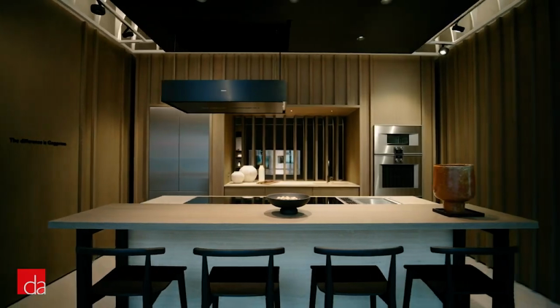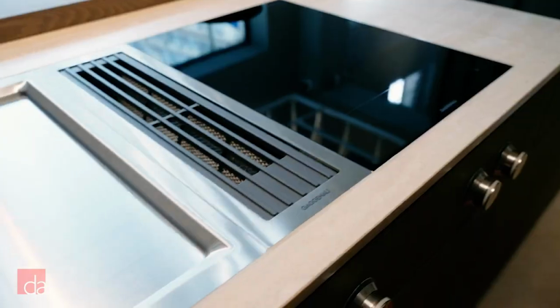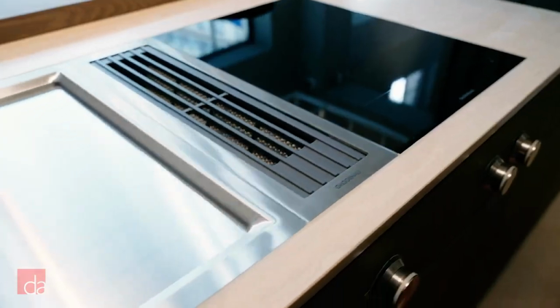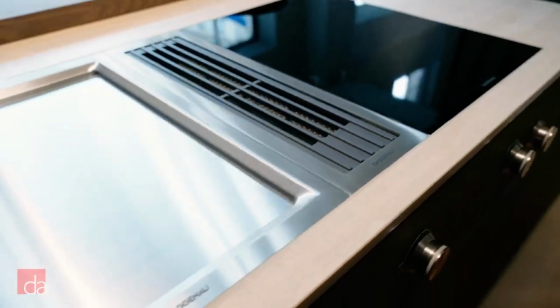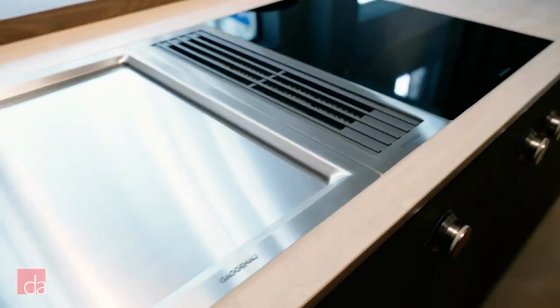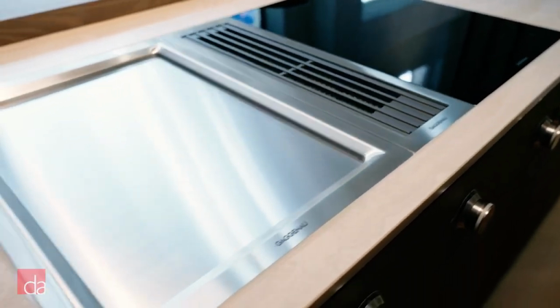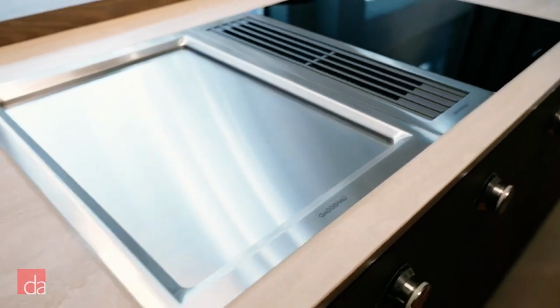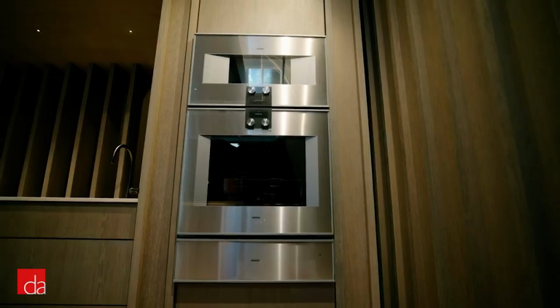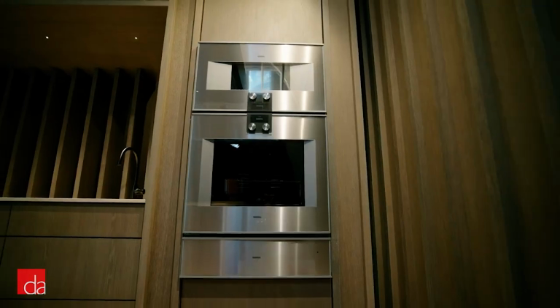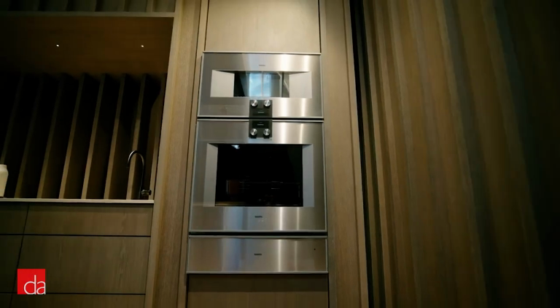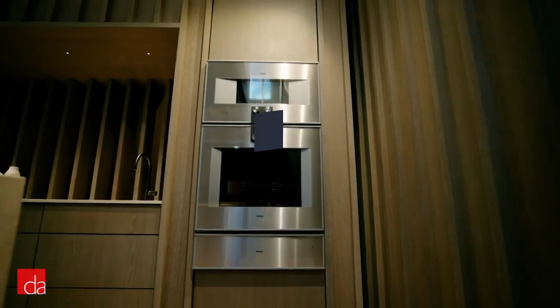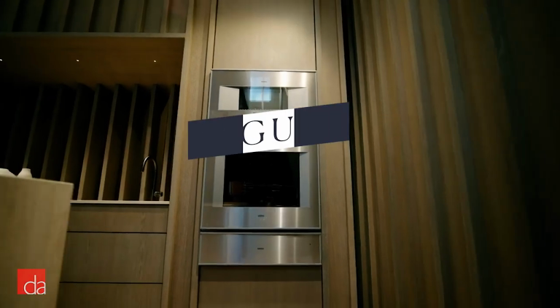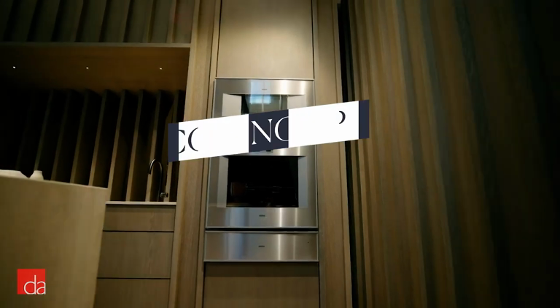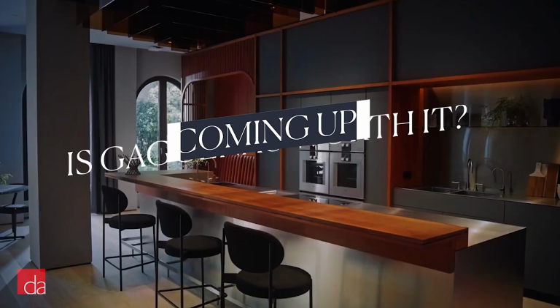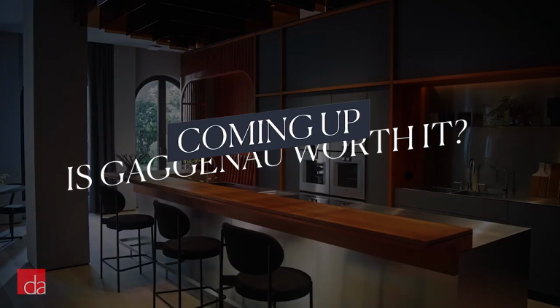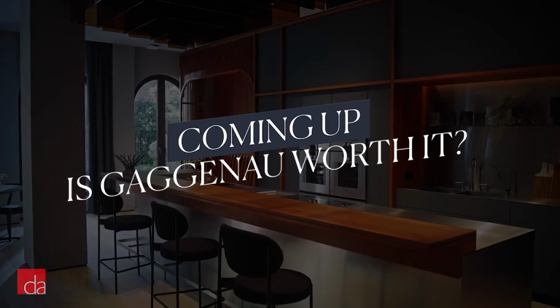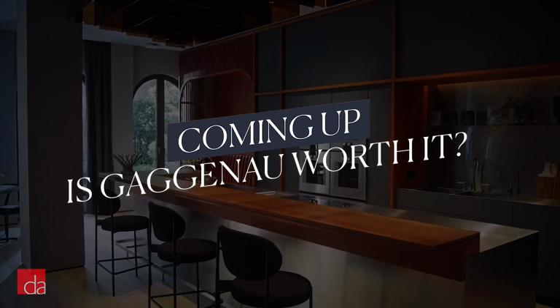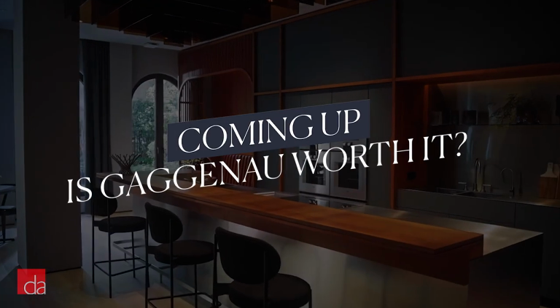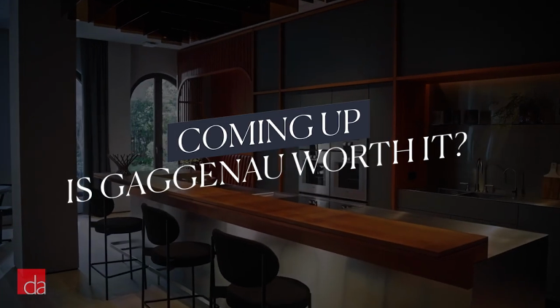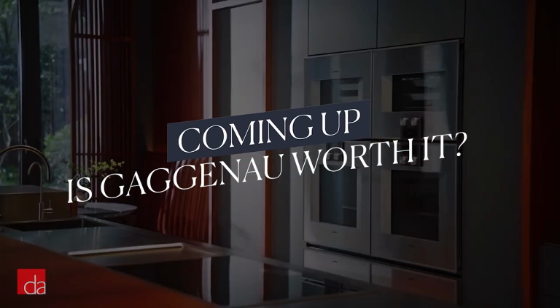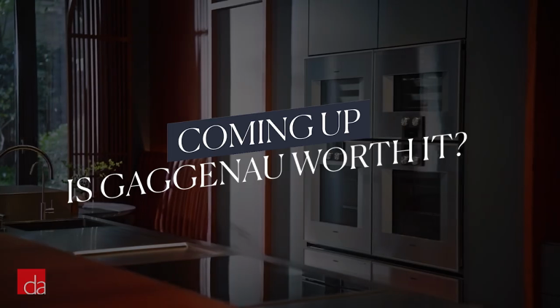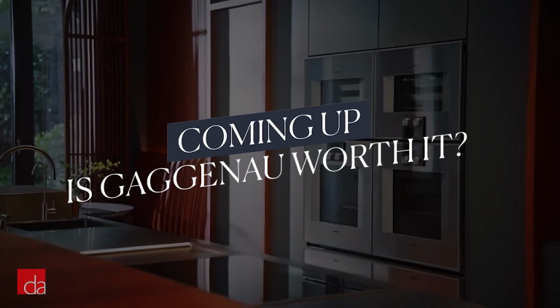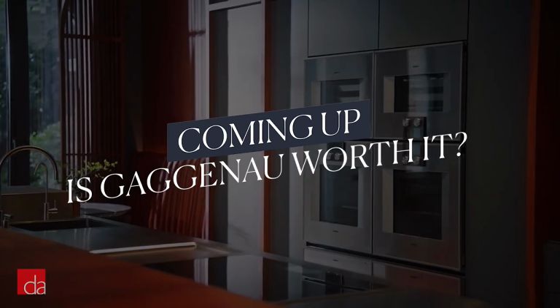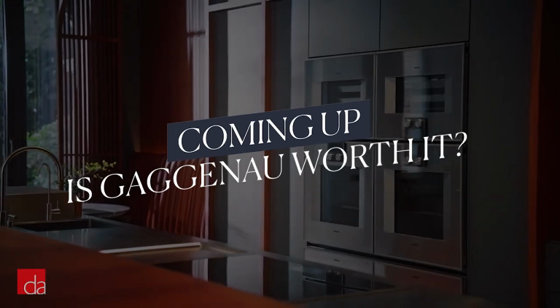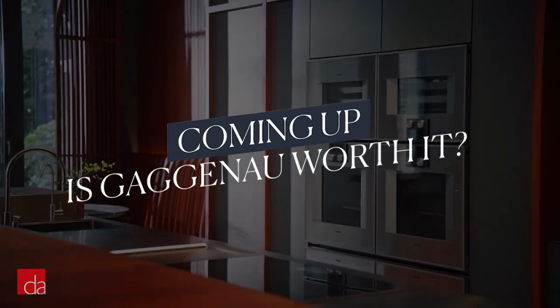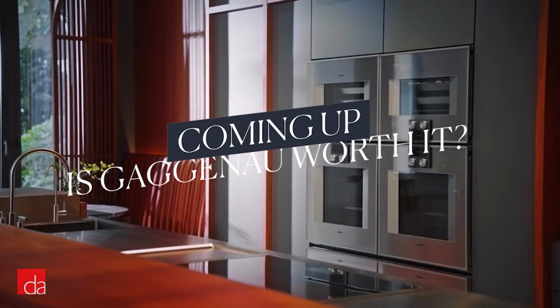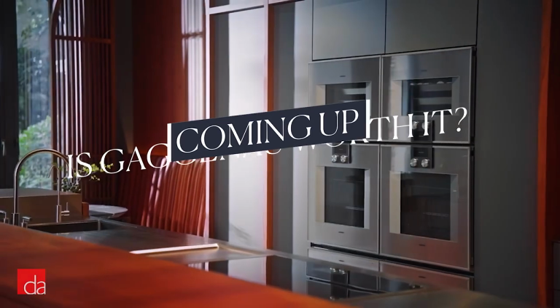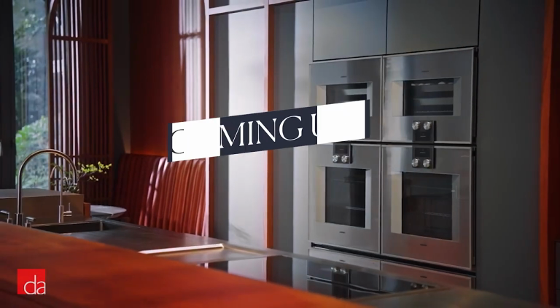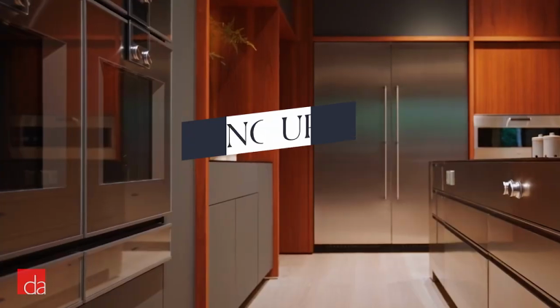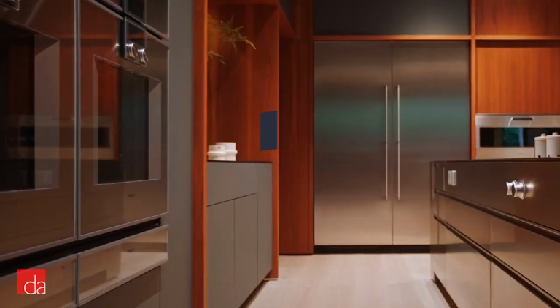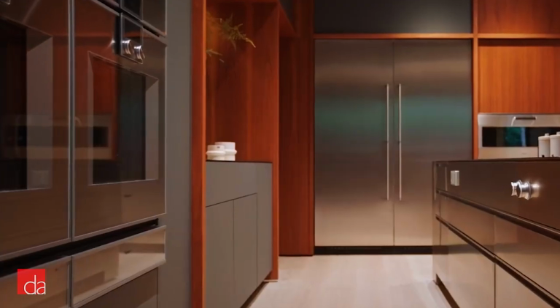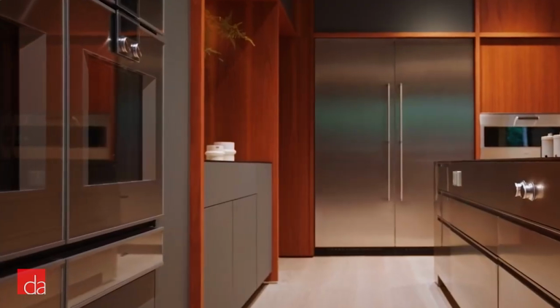In this video, I'll cover all the major angles — from design and performance to reliability and value — to help you identify if Gaggenau is right for you.